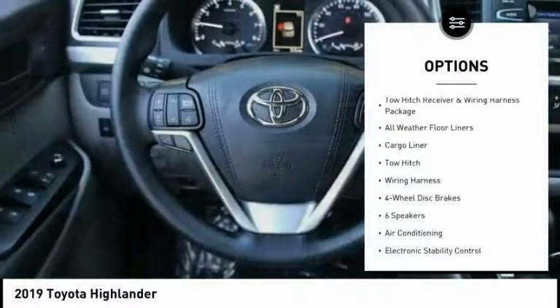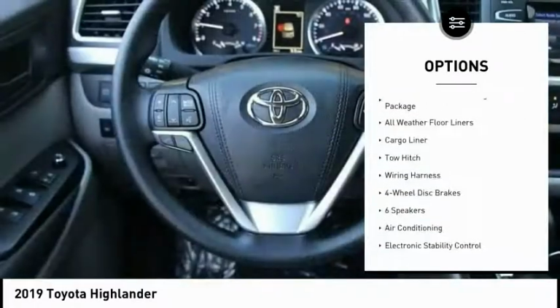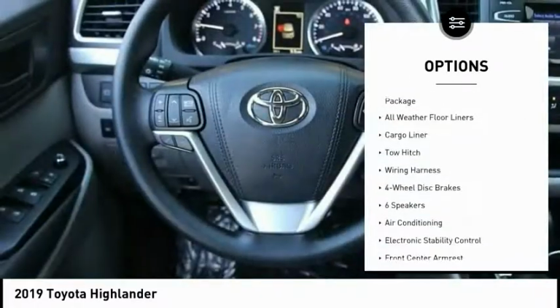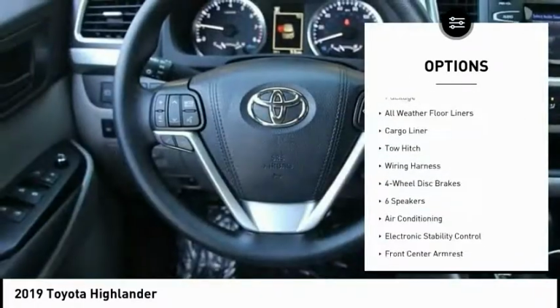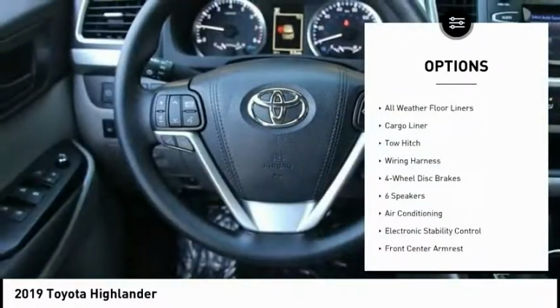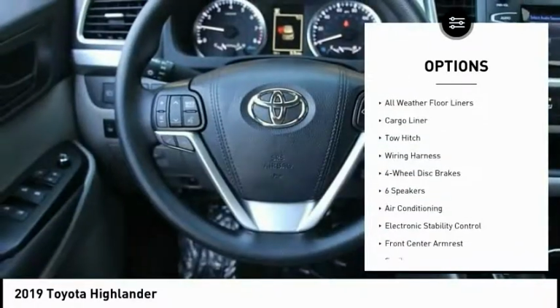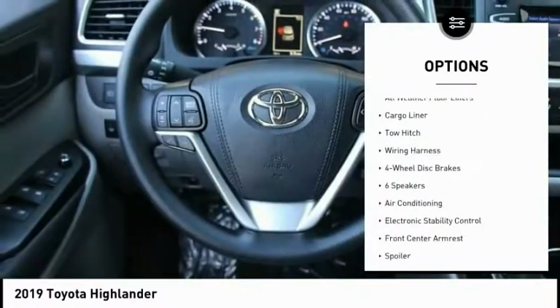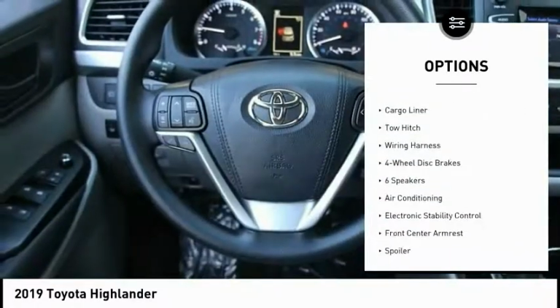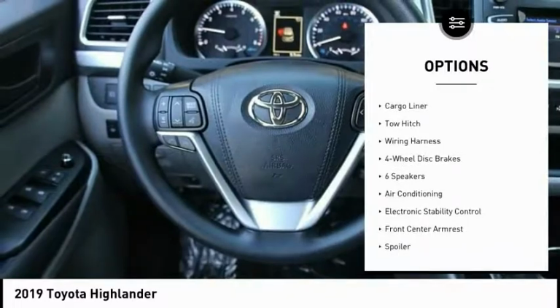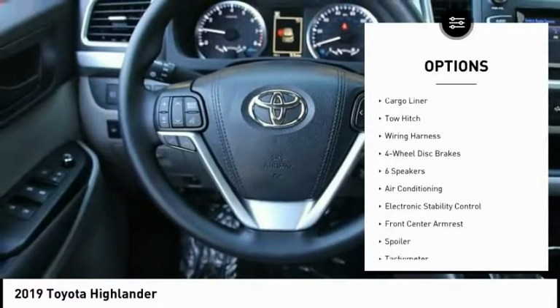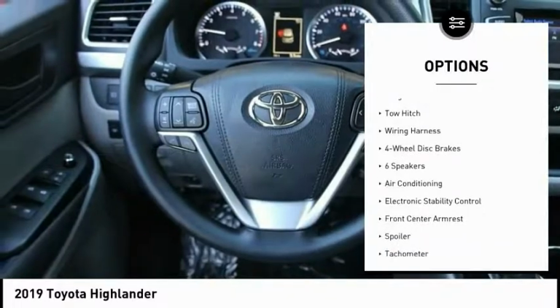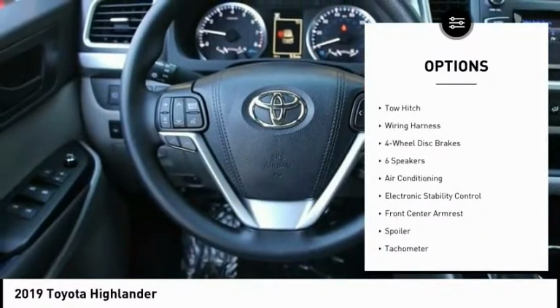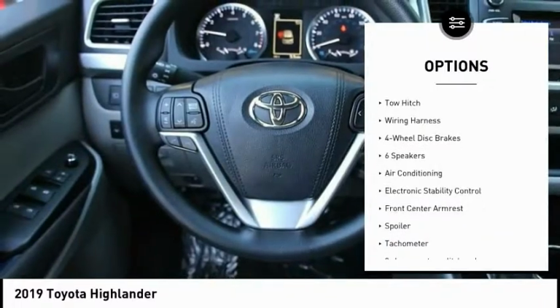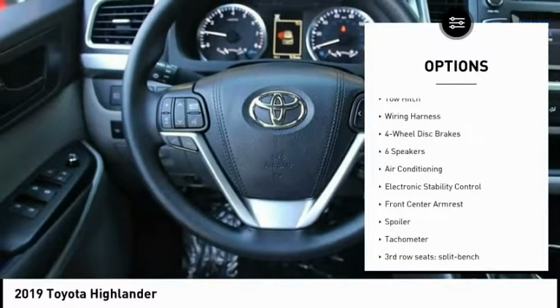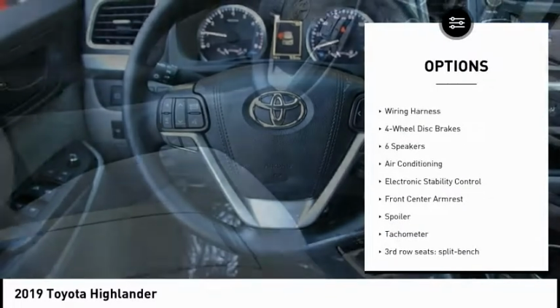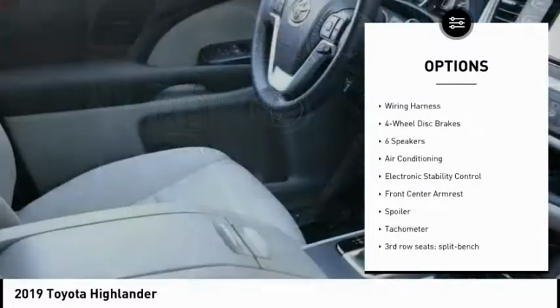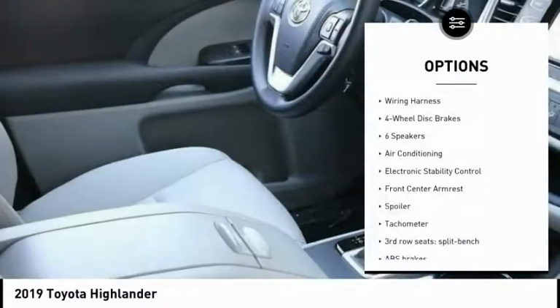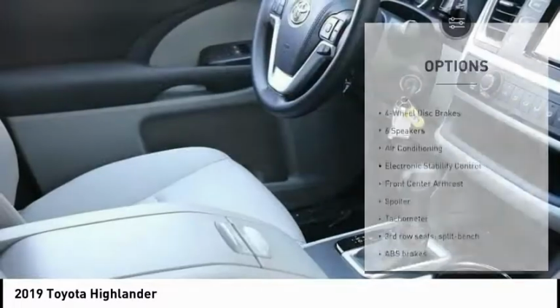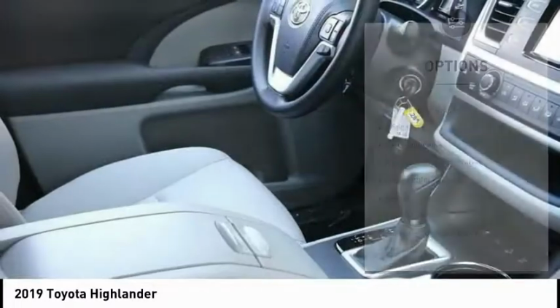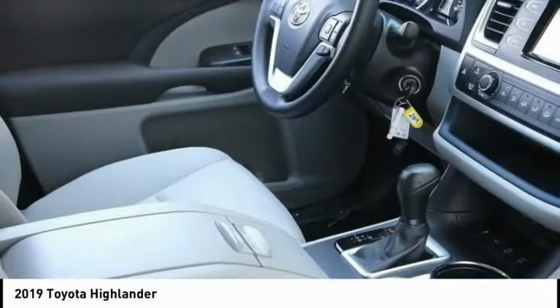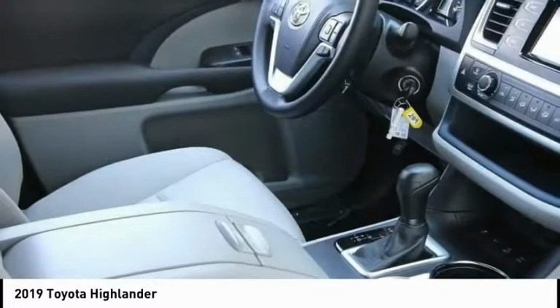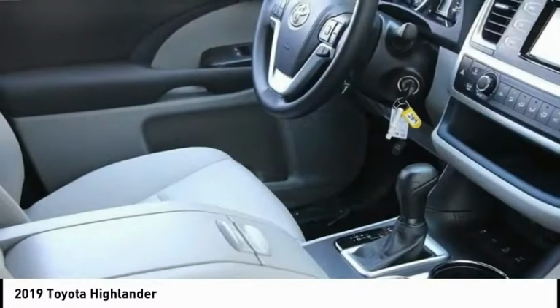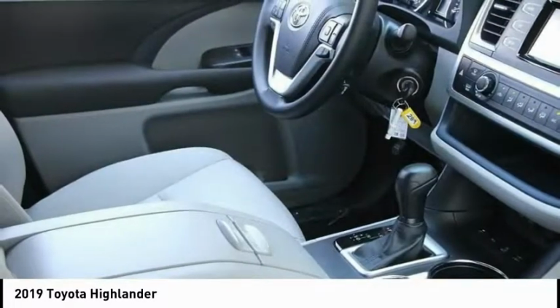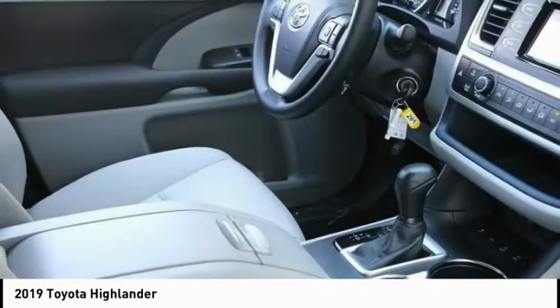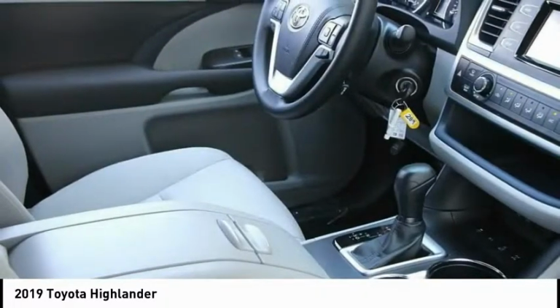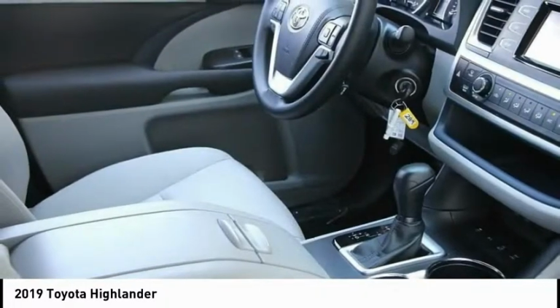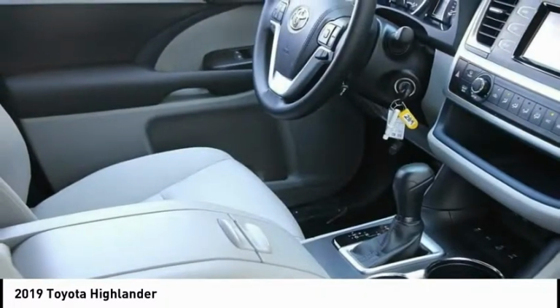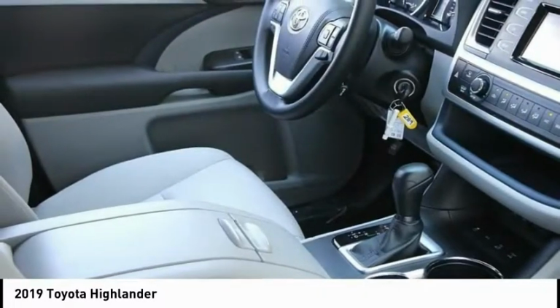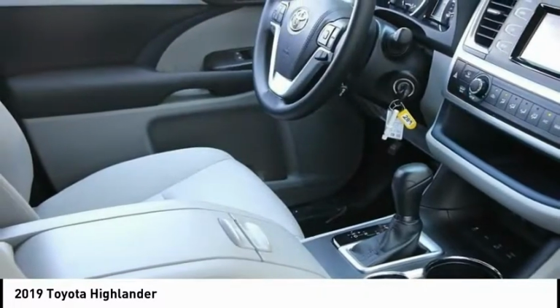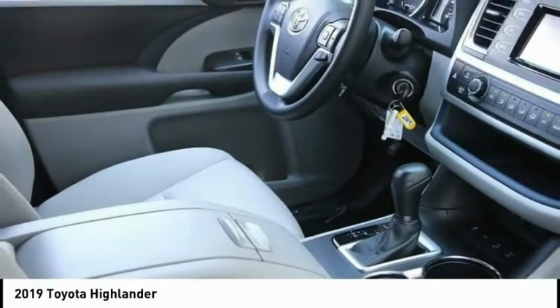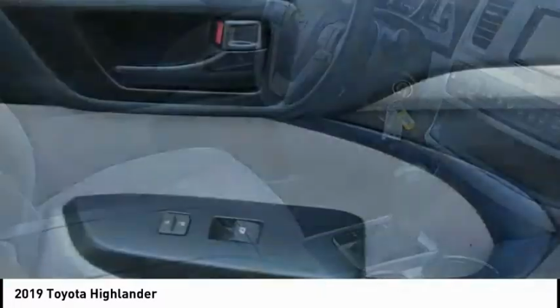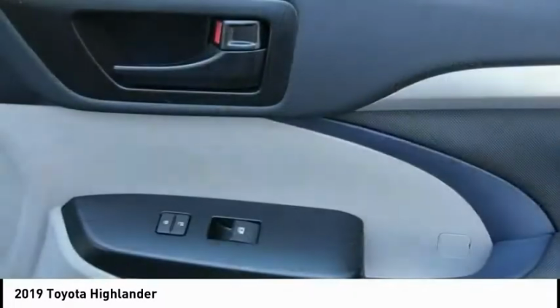Four-wheel disc brakes, CD player, electronic stability control, trip computer, power windows.